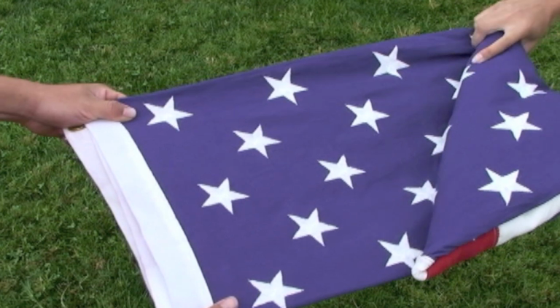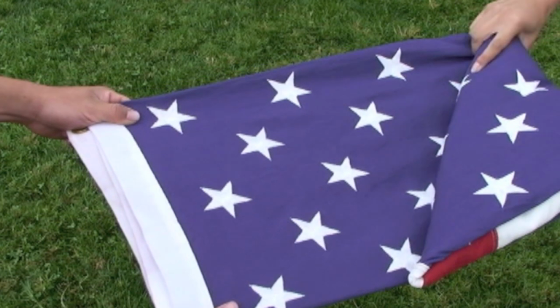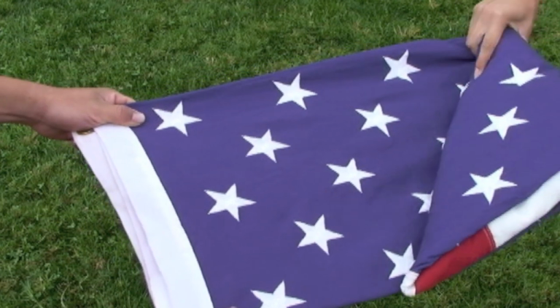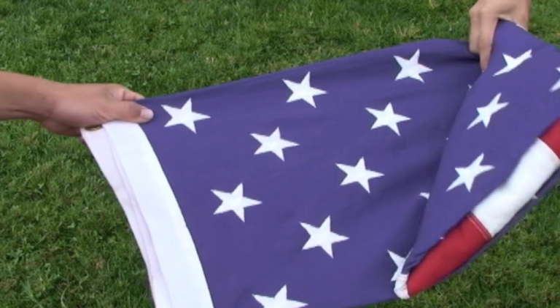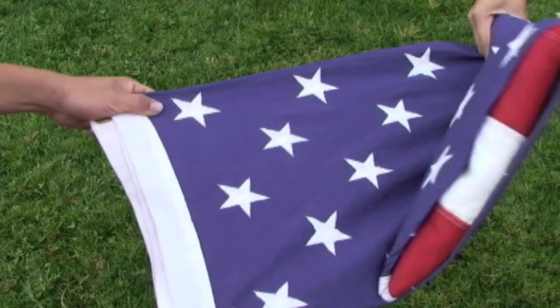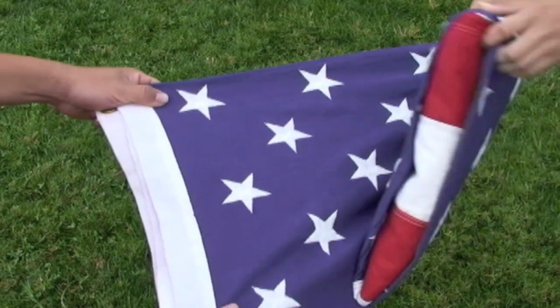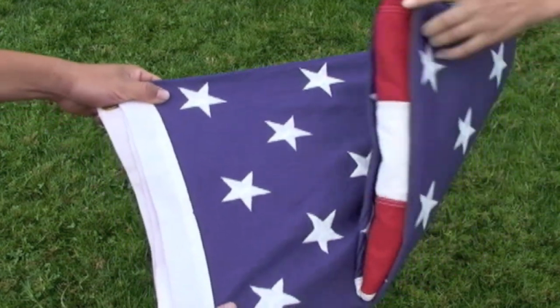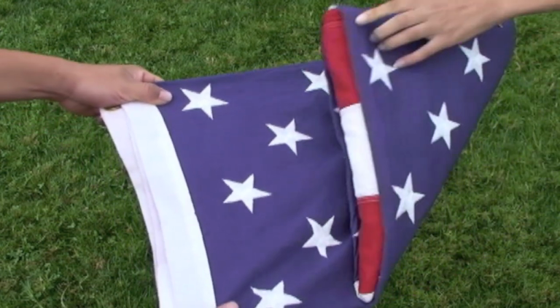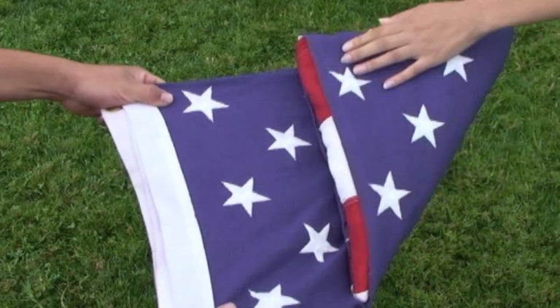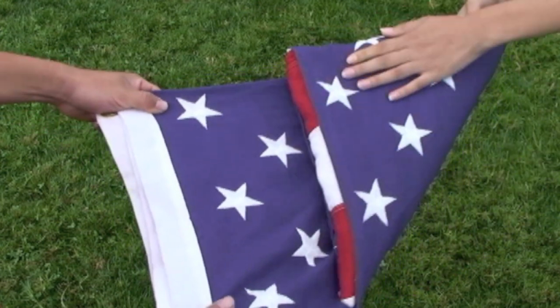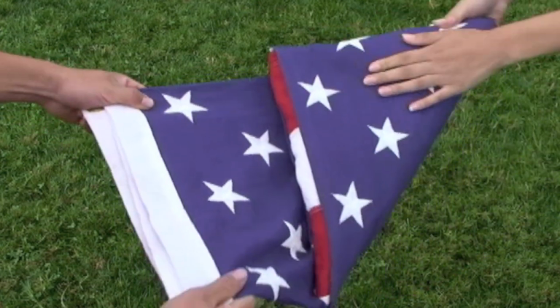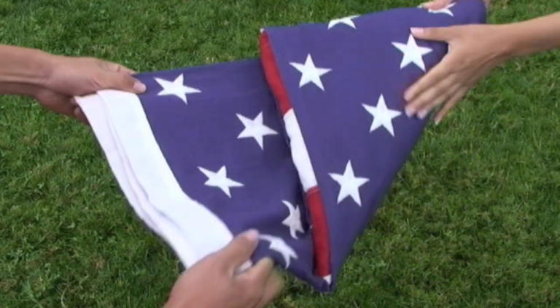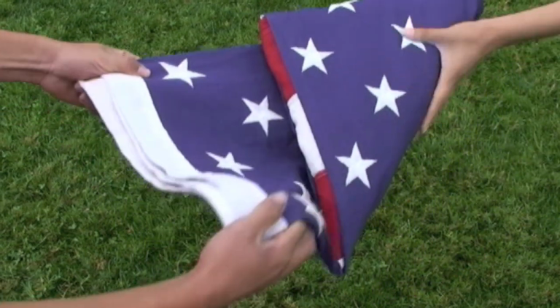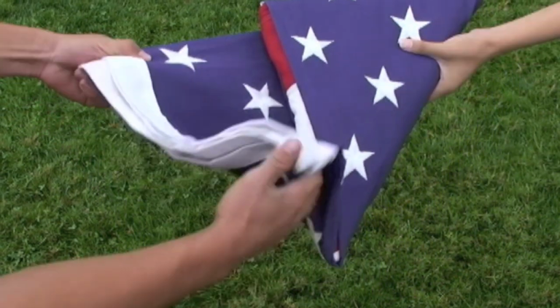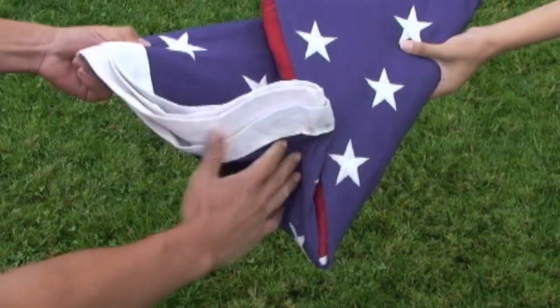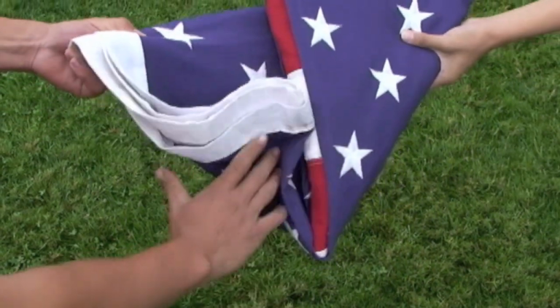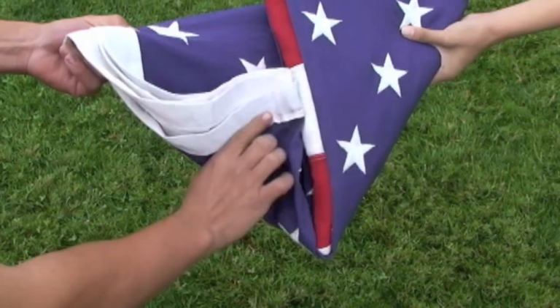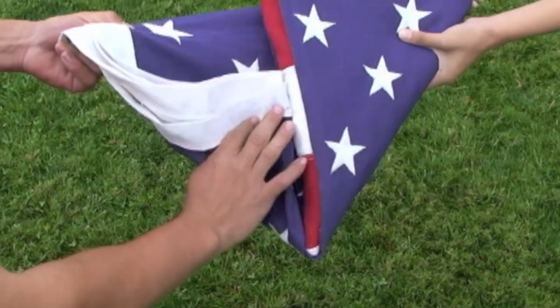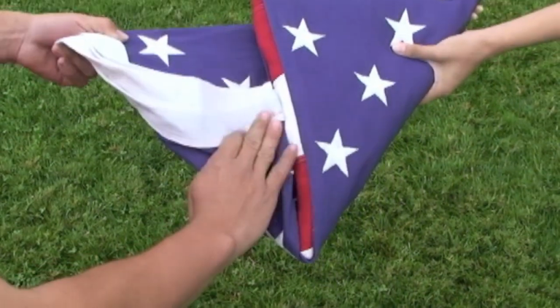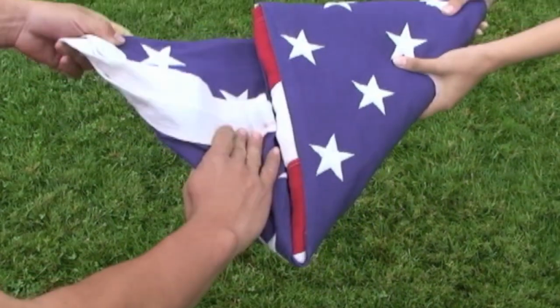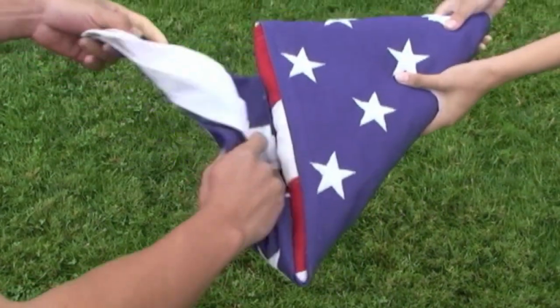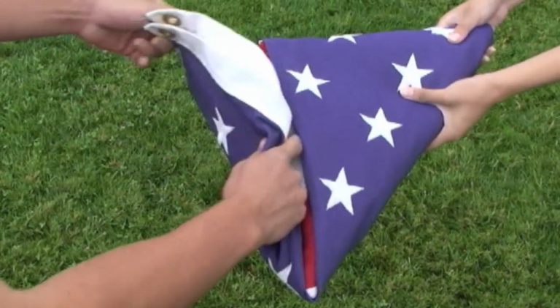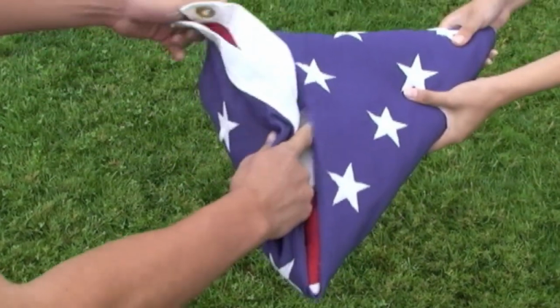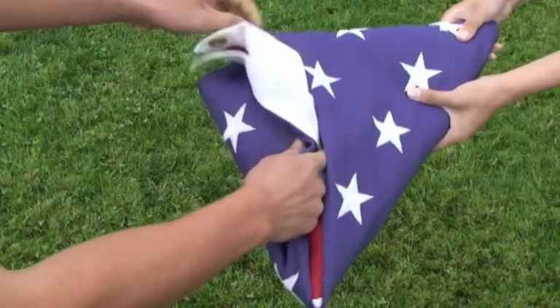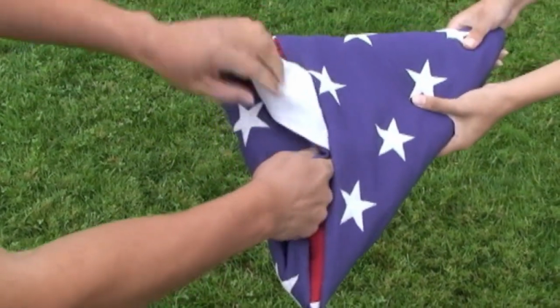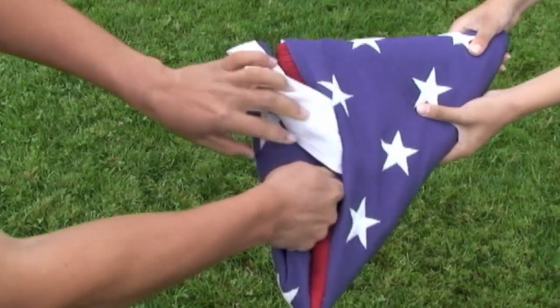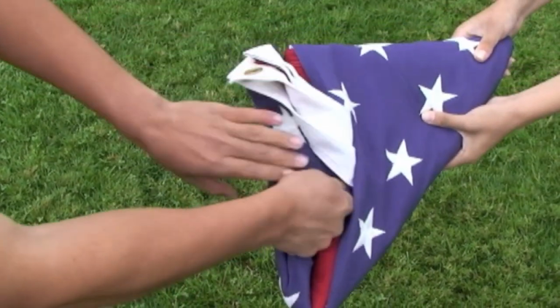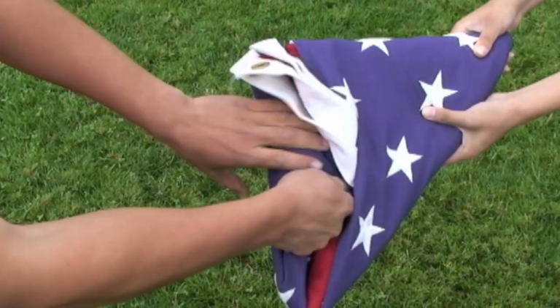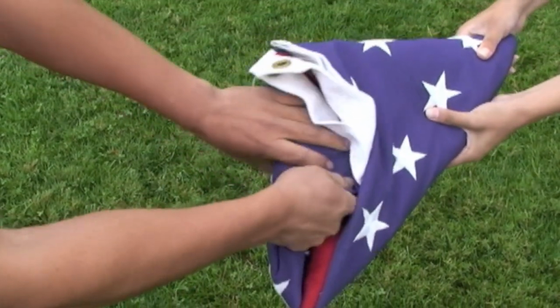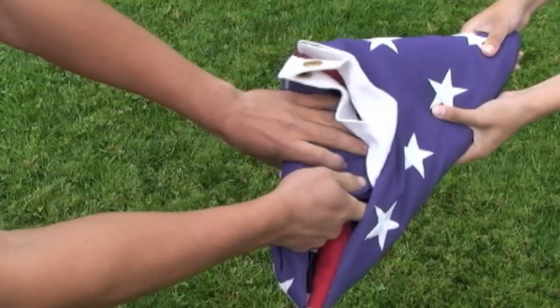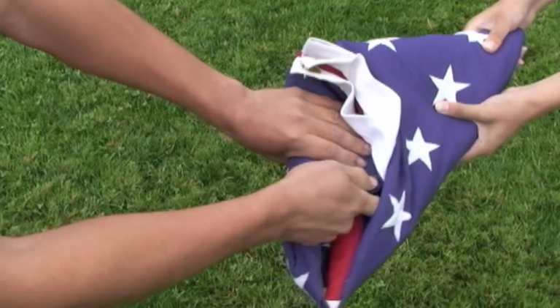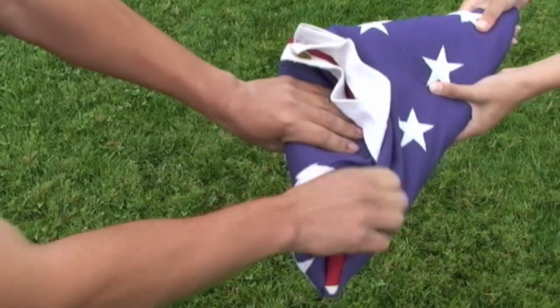Fold one triangle from the other end, top down, and tuck in the new flap into the main triangular section.